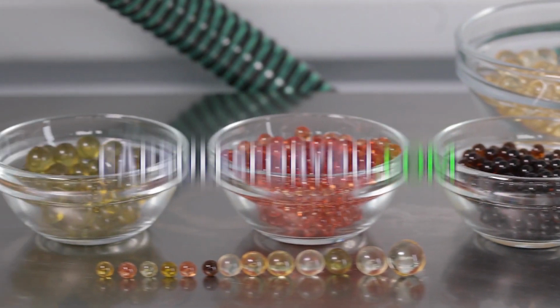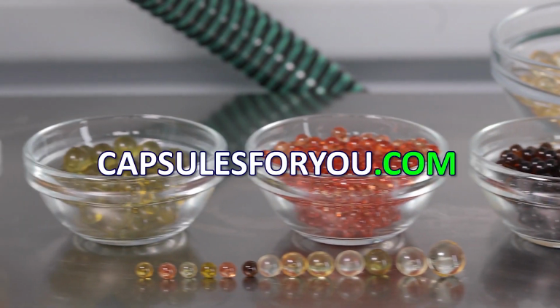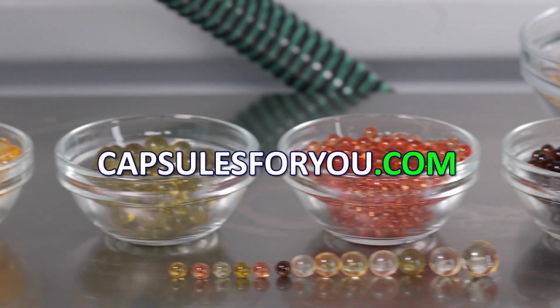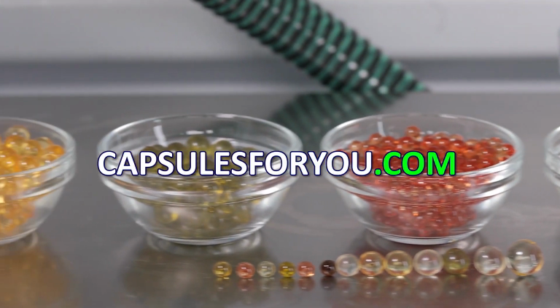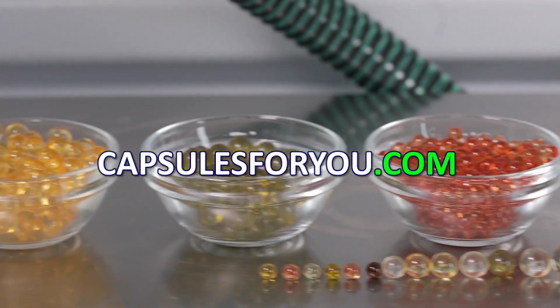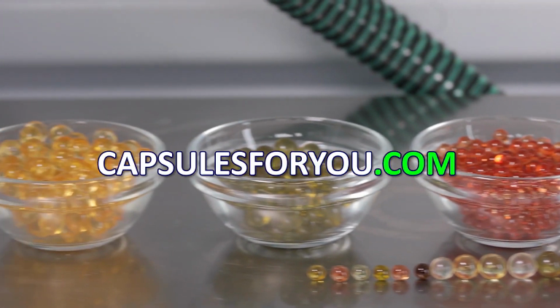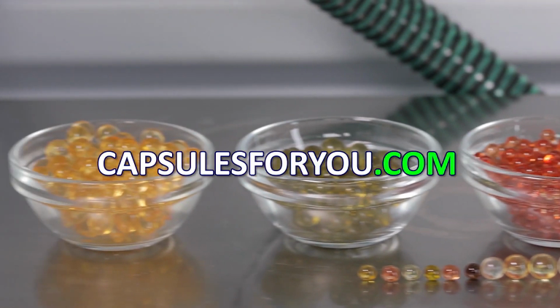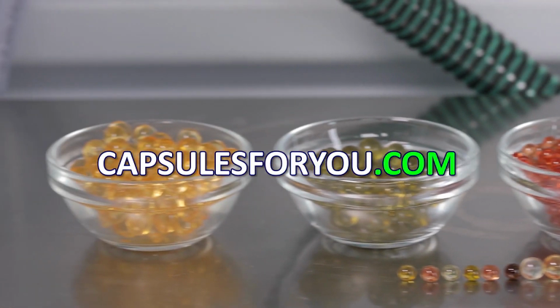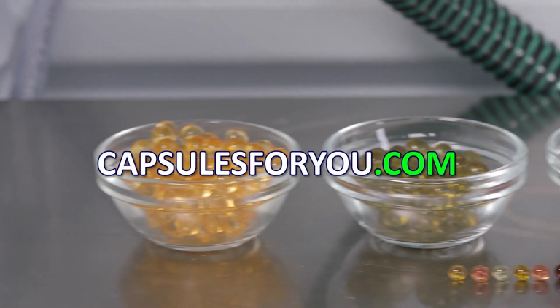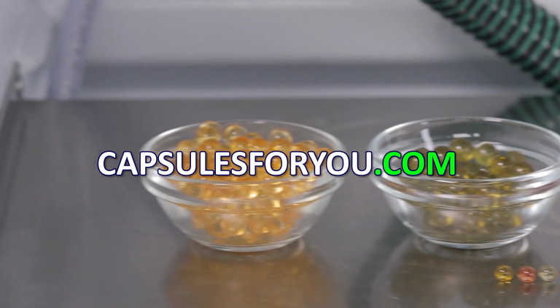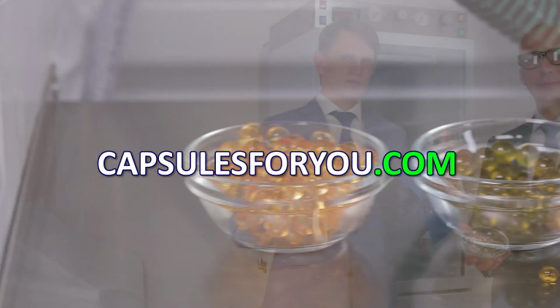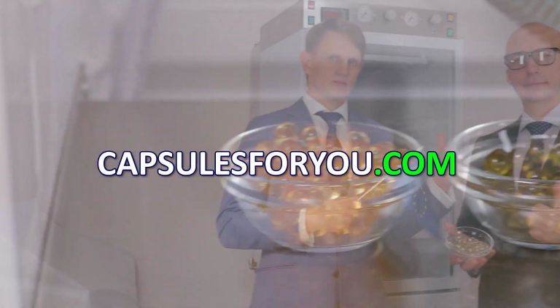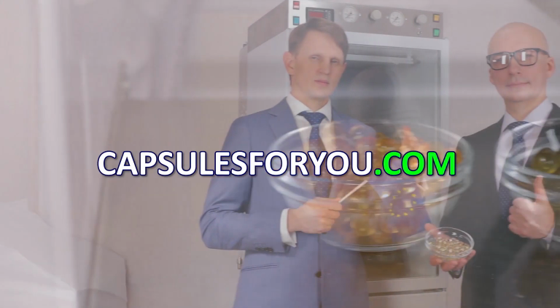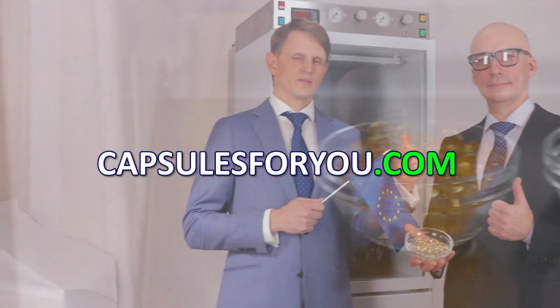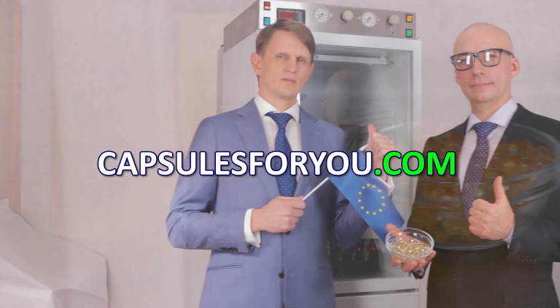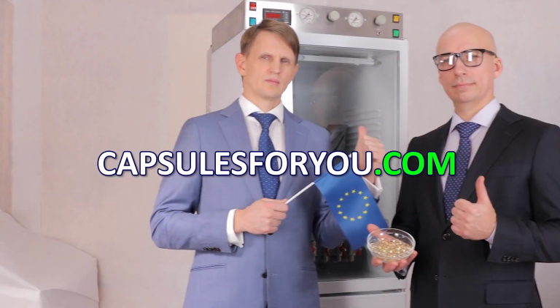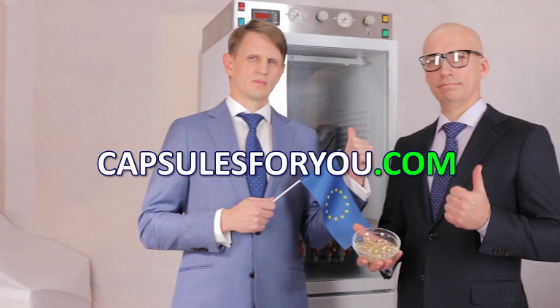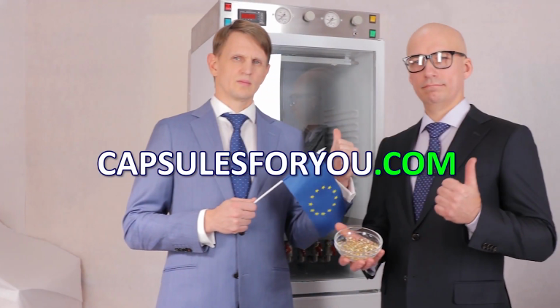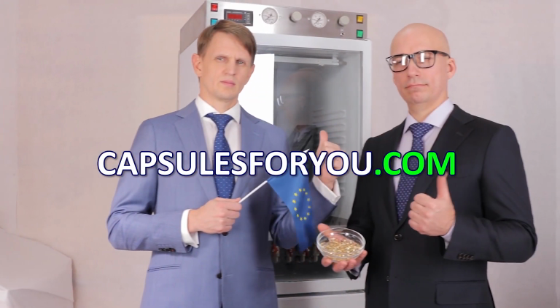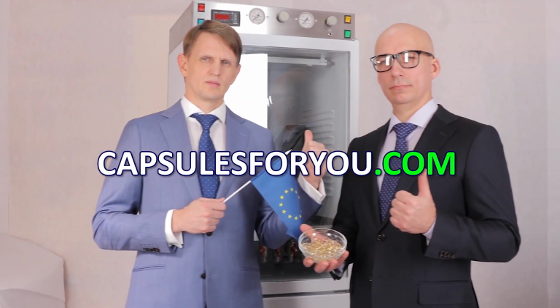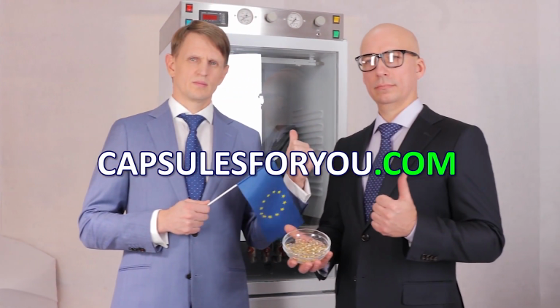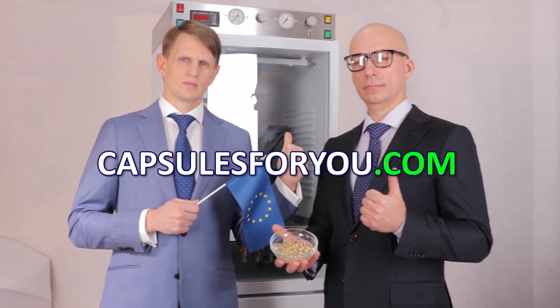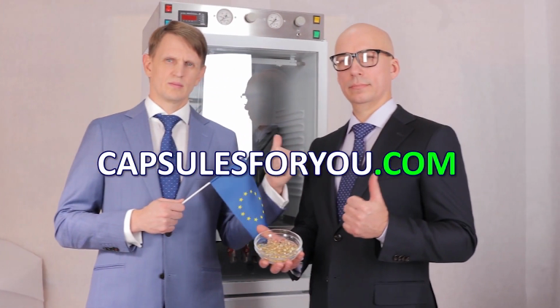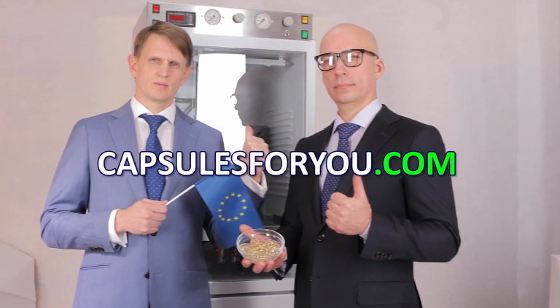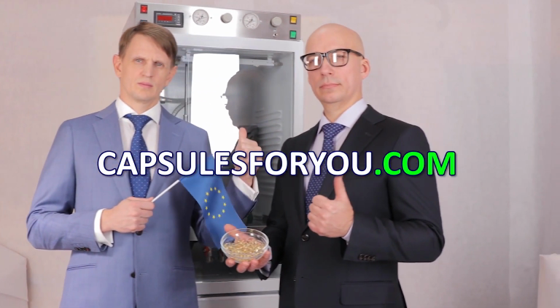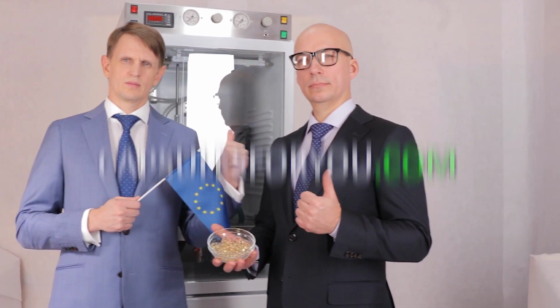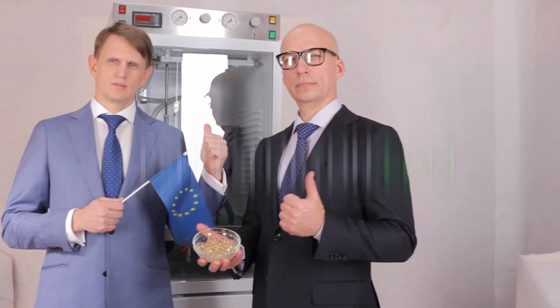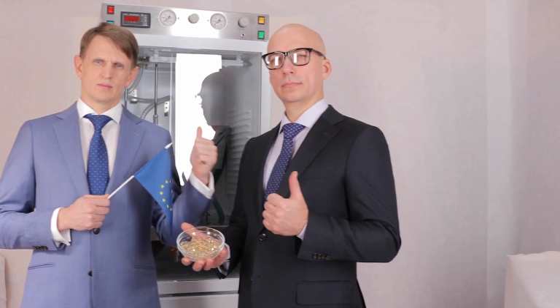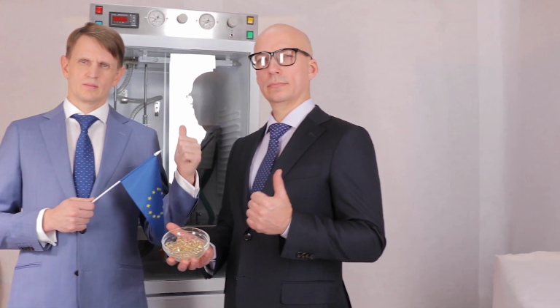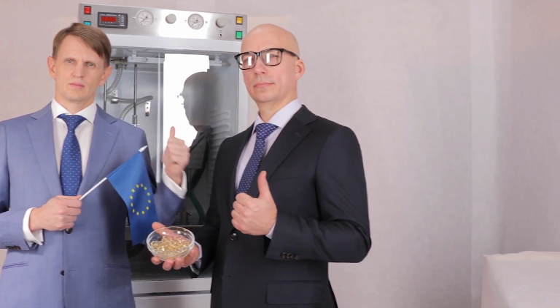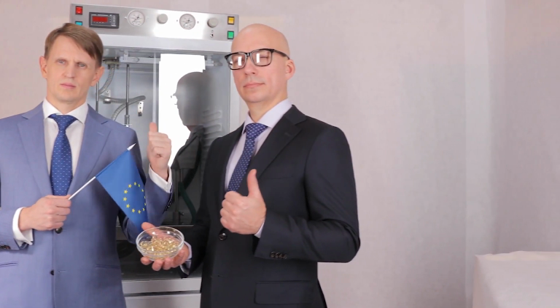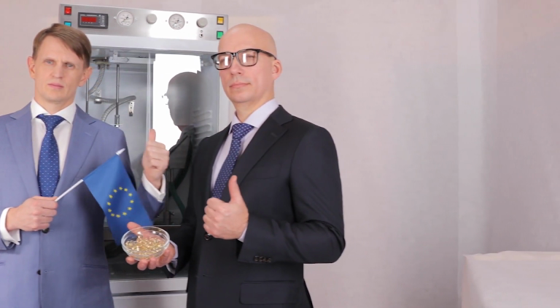We send equipment and delegate our specialists to customers all over the world.